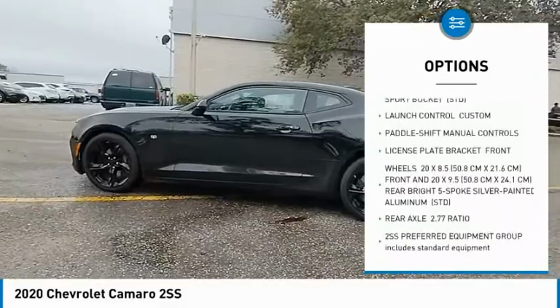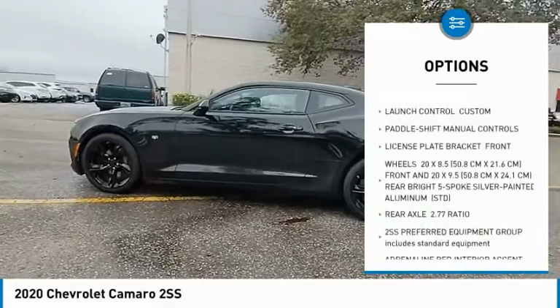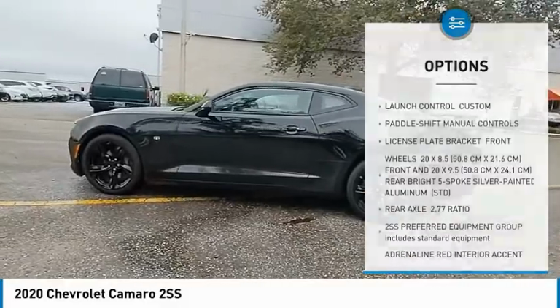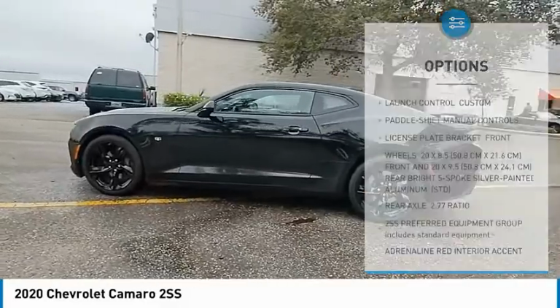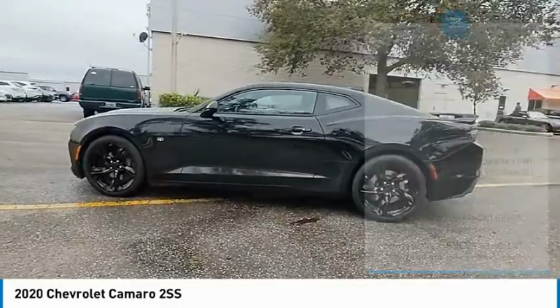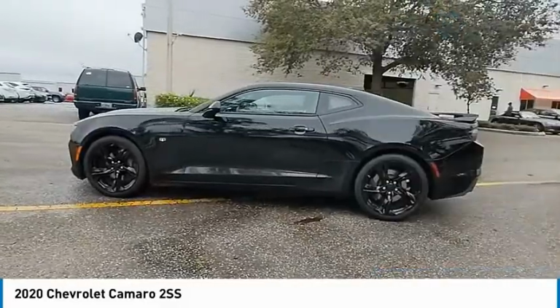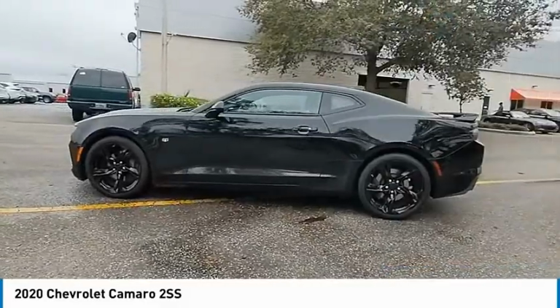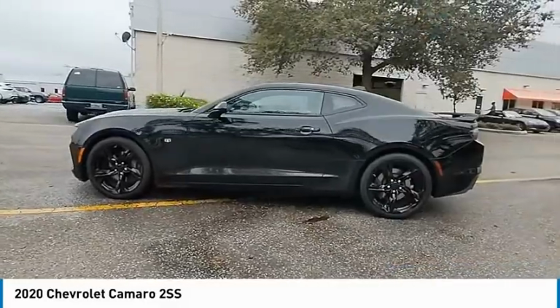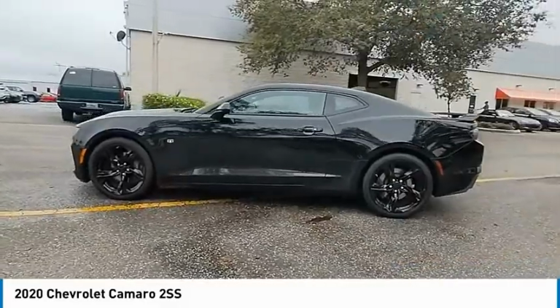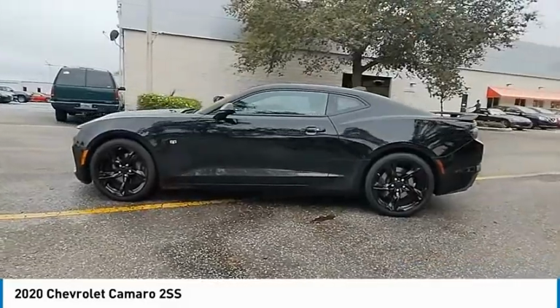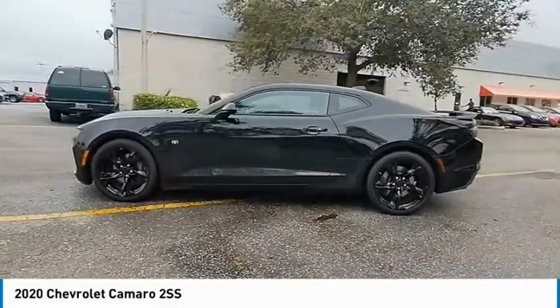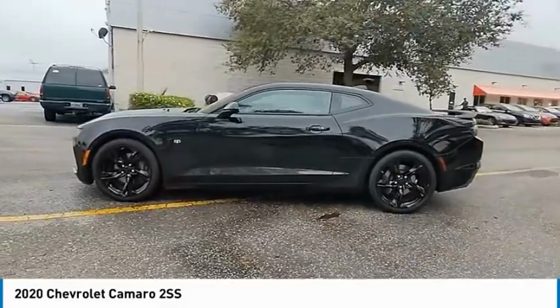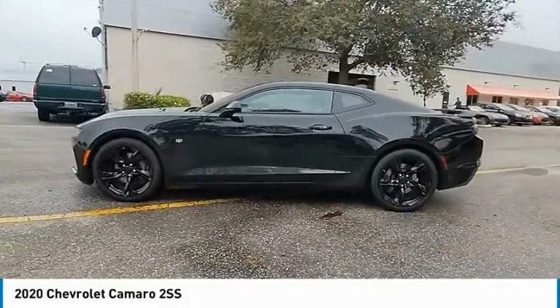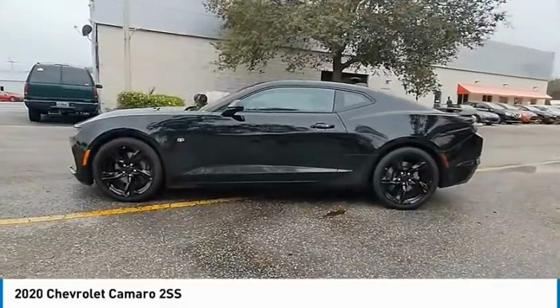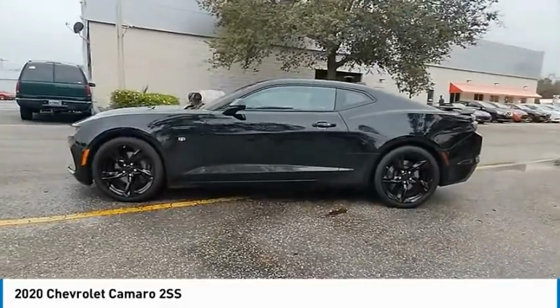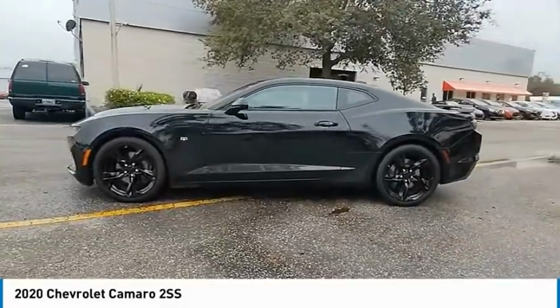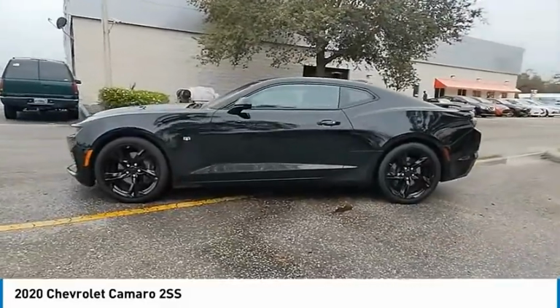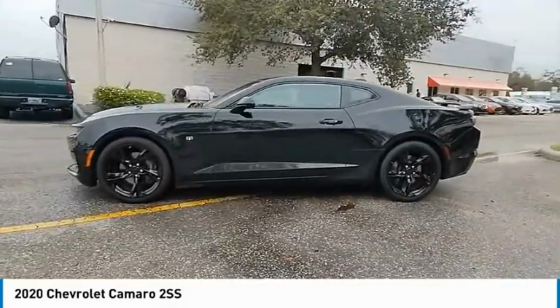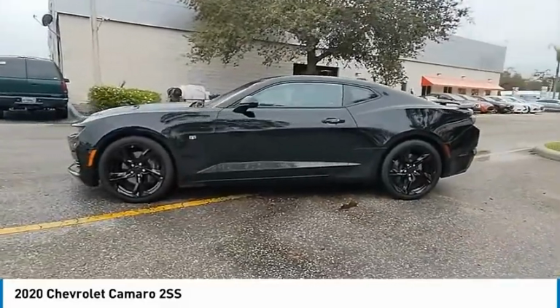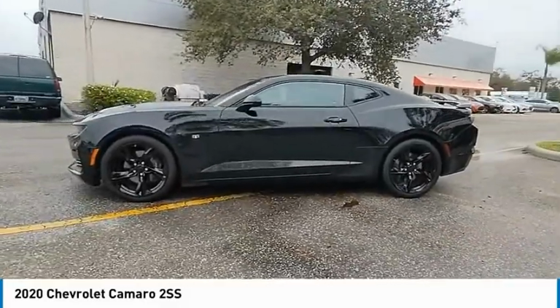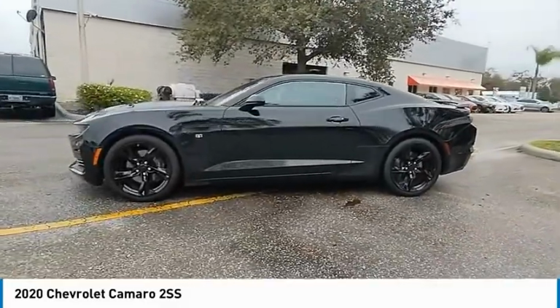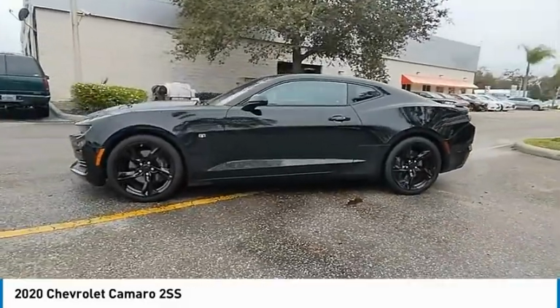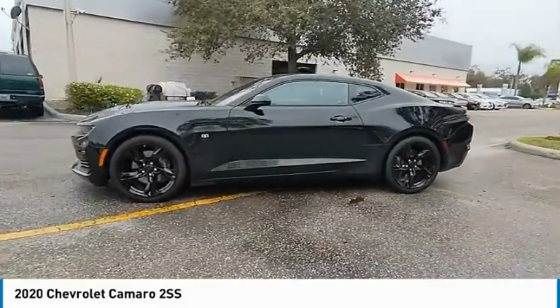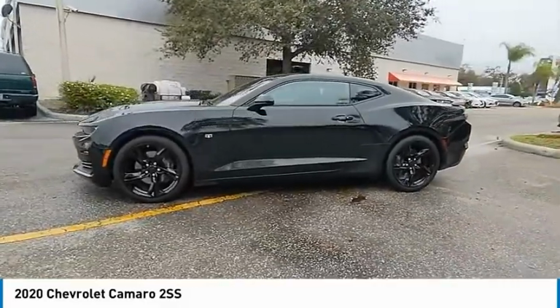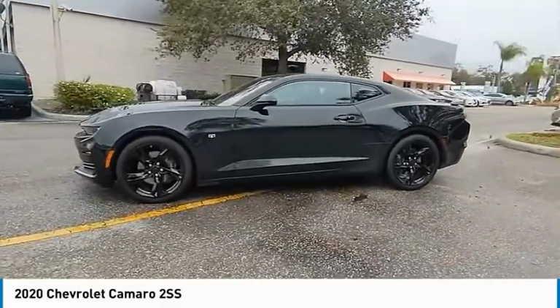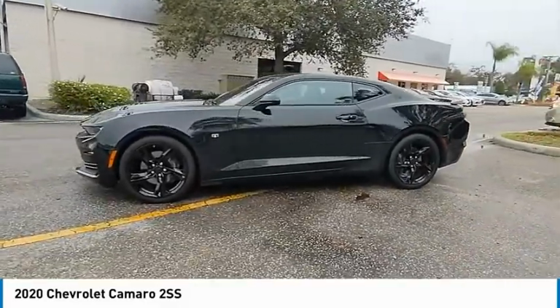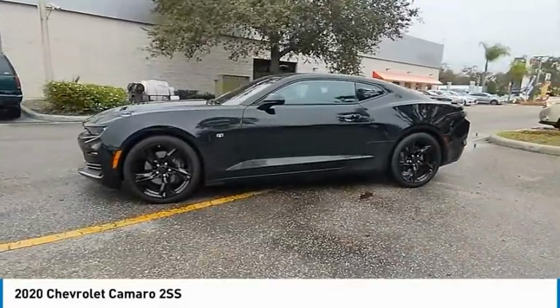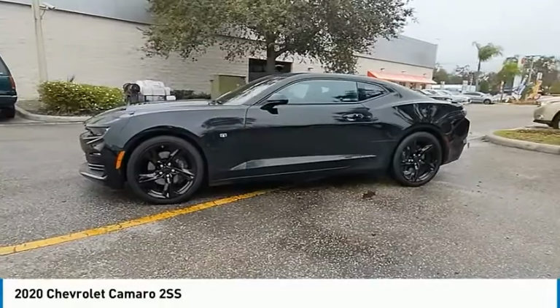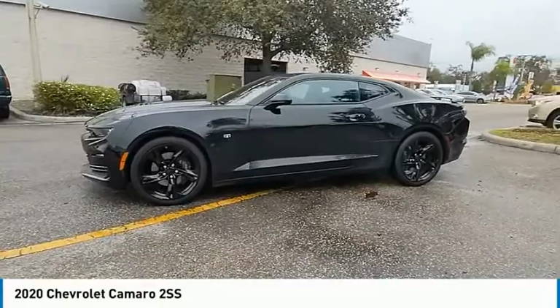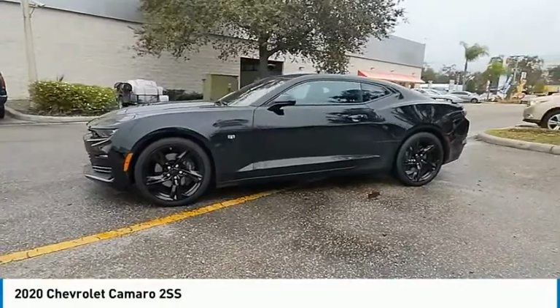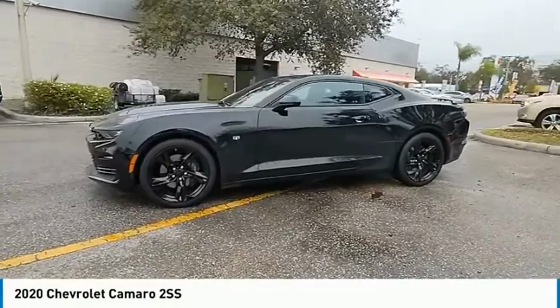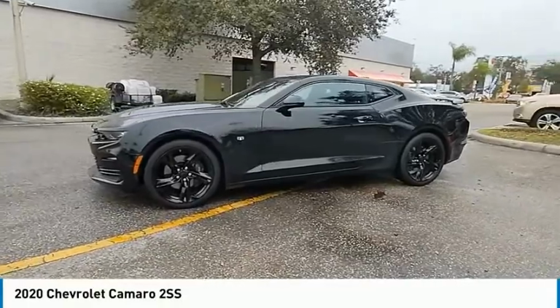Stability control, daytime running lights, rear wheel drive. Come see the car for yourself.